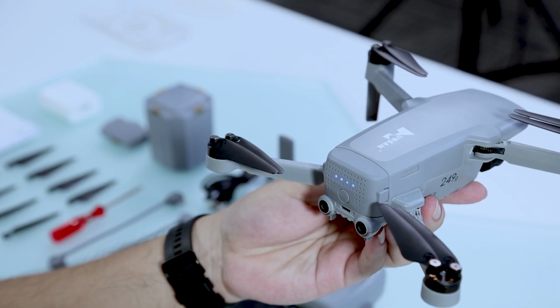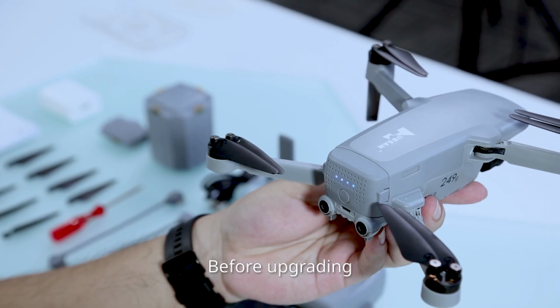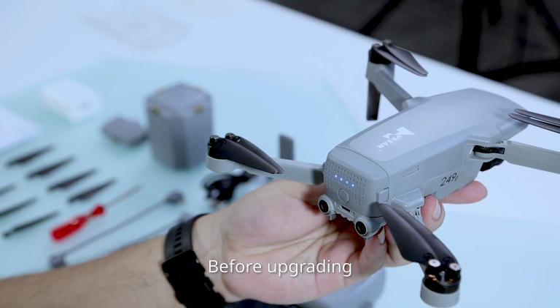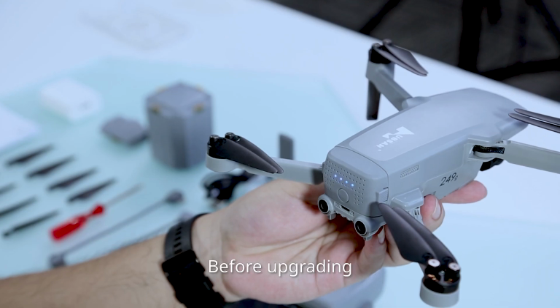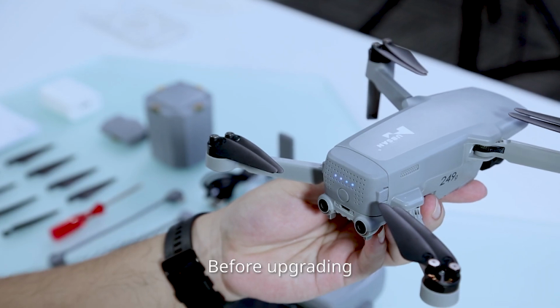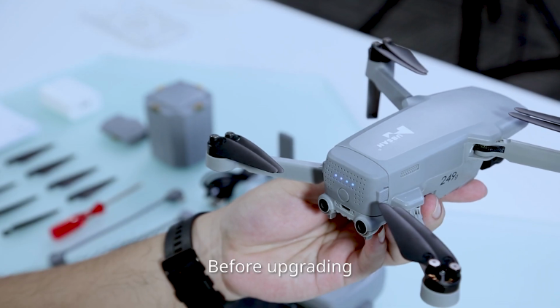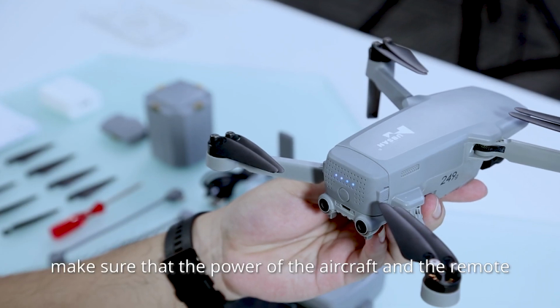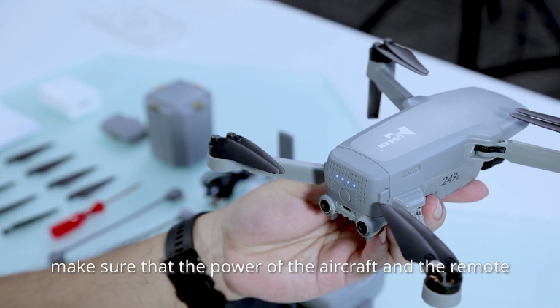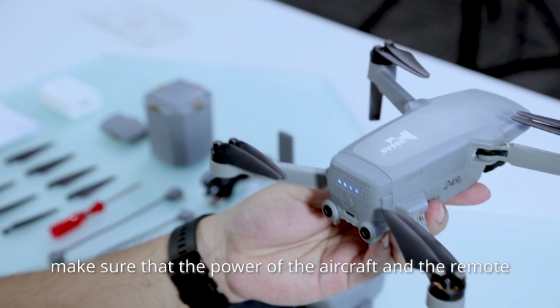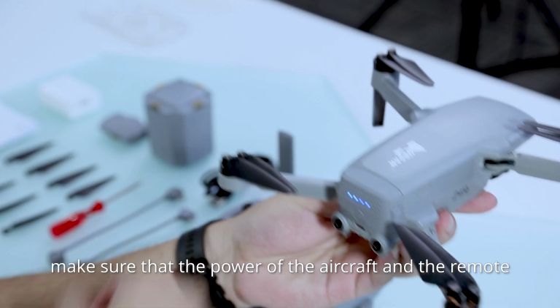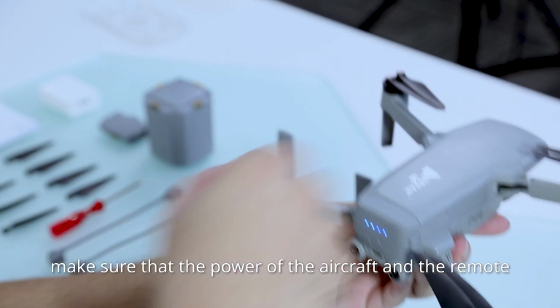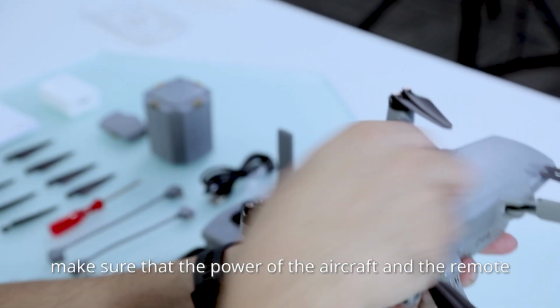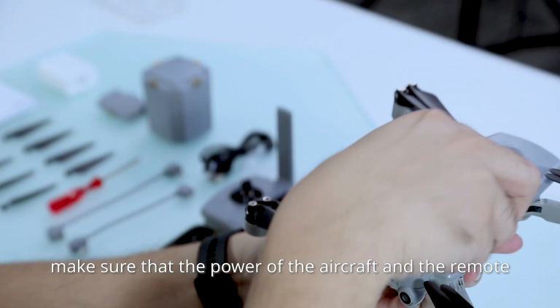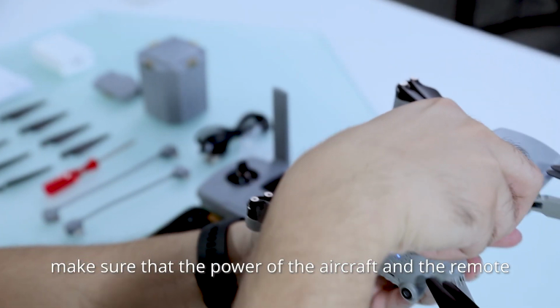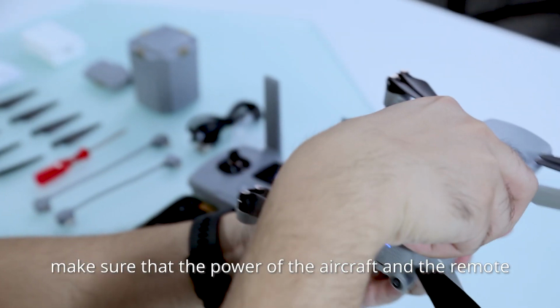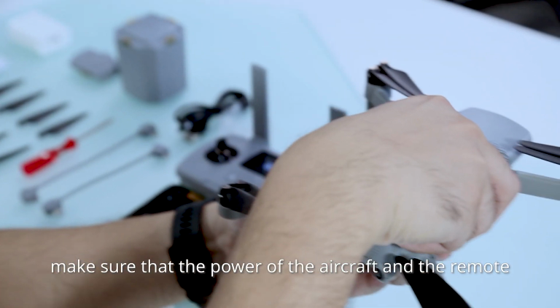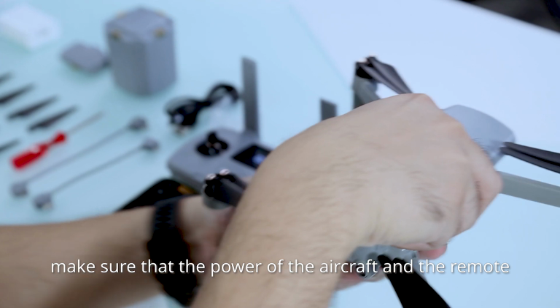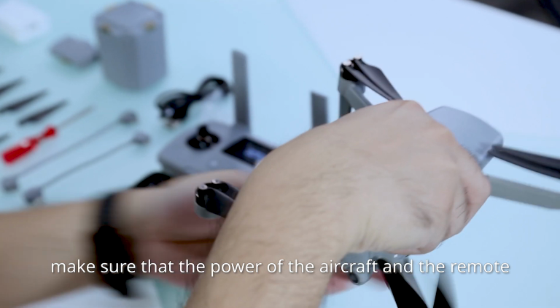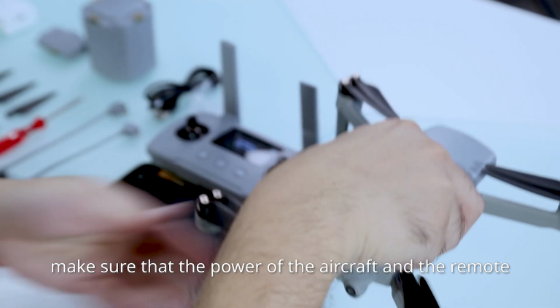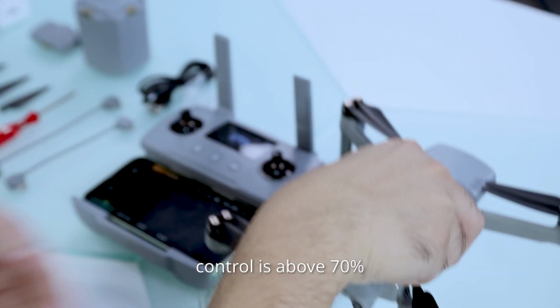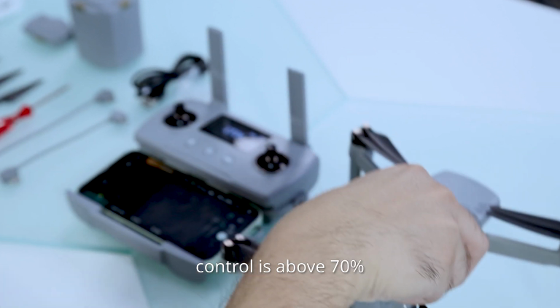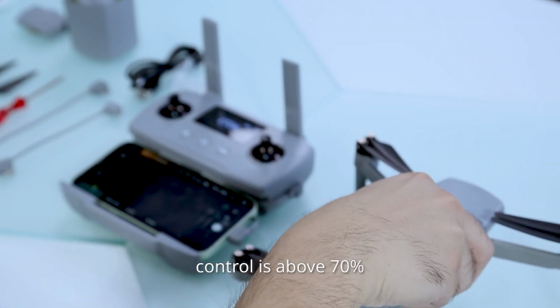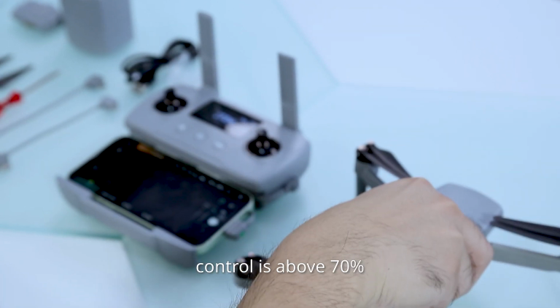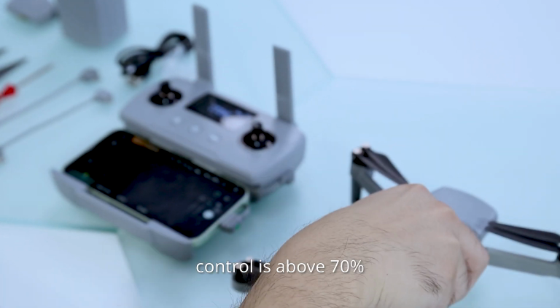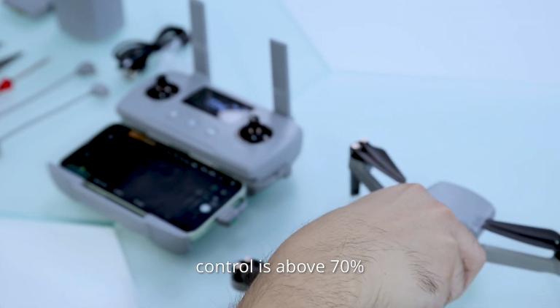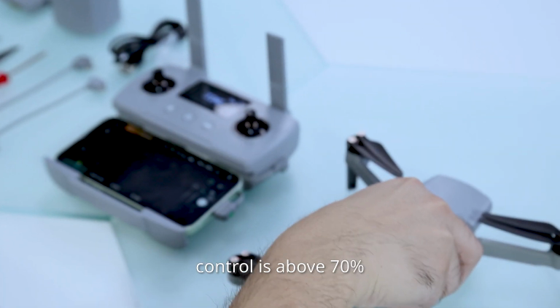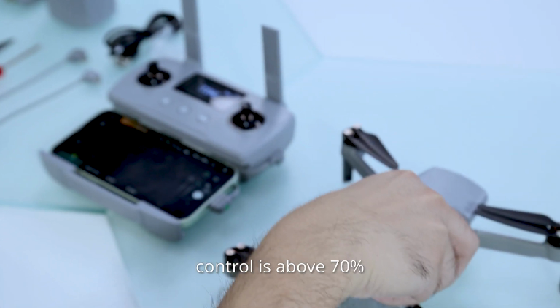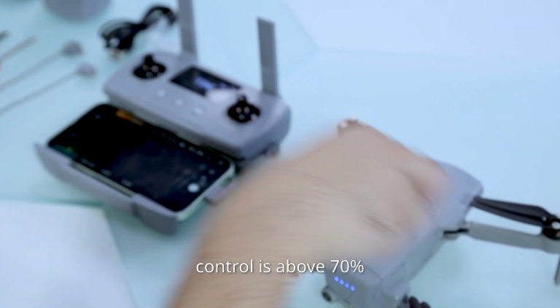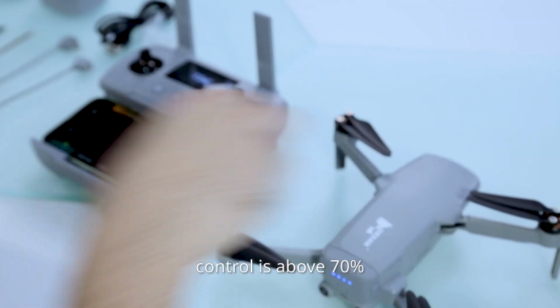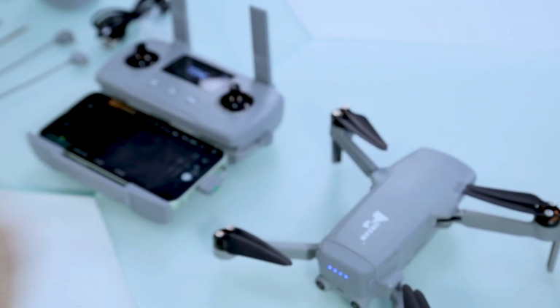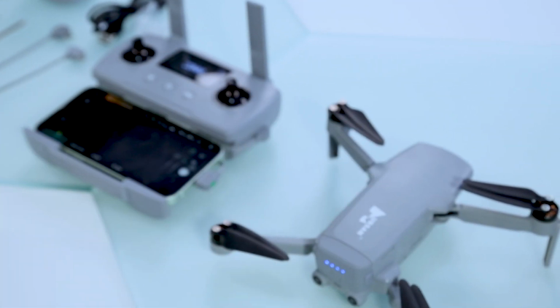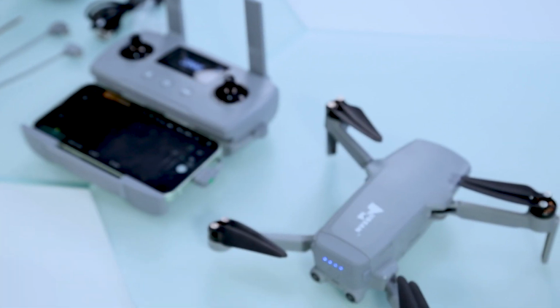Before upgrading, make sure that the power of the aircraft and the remote control is above 70%.